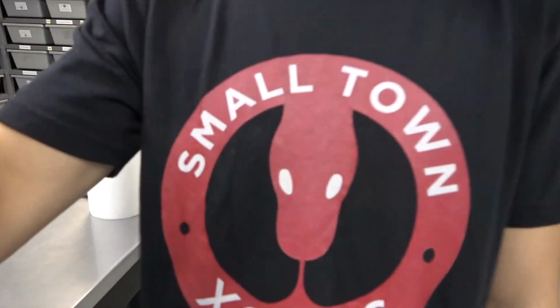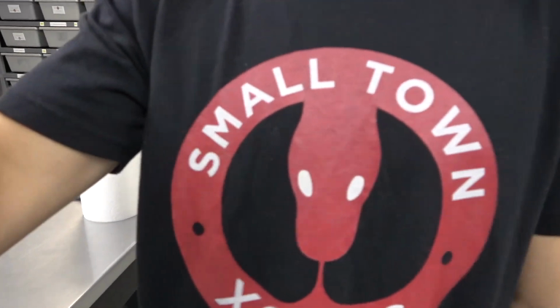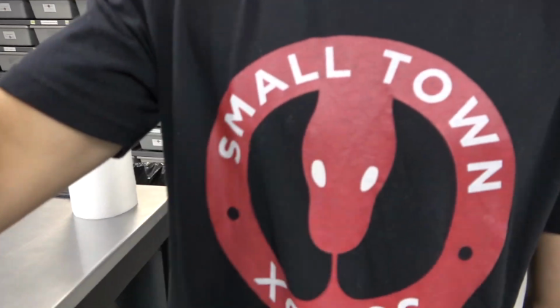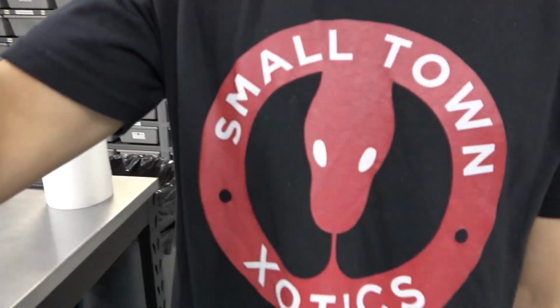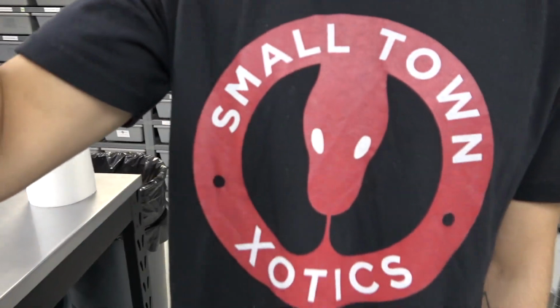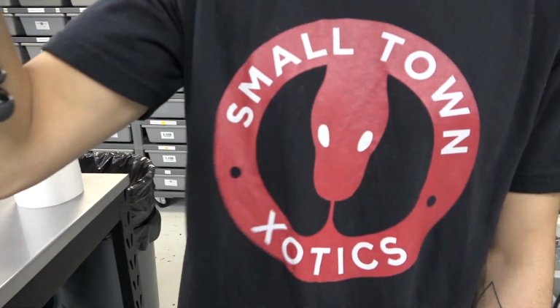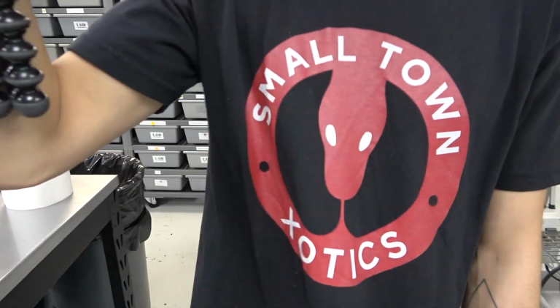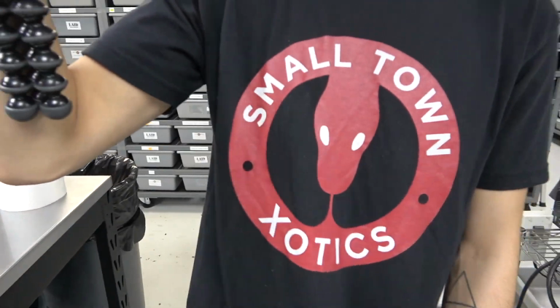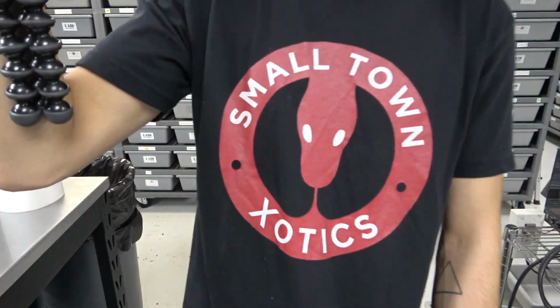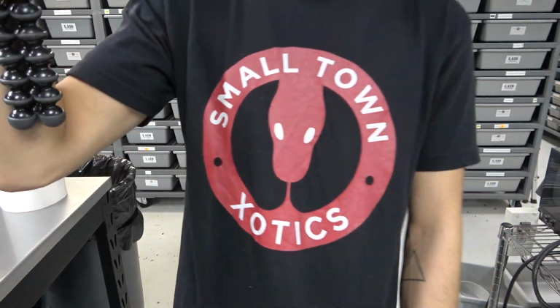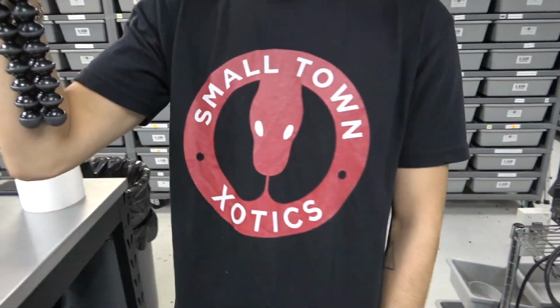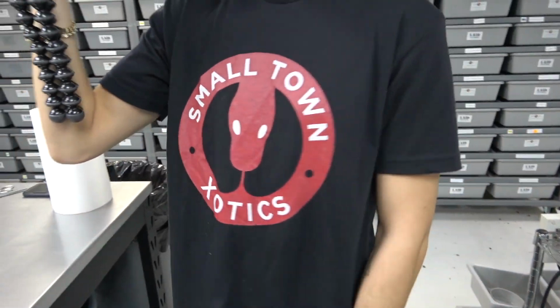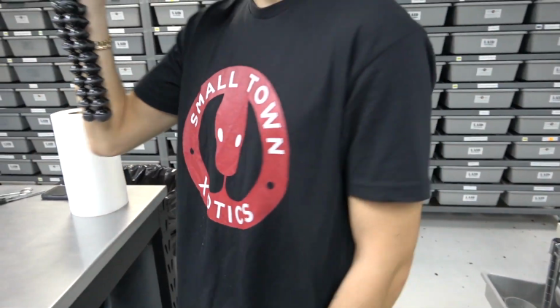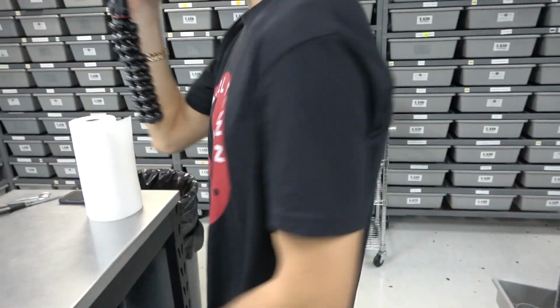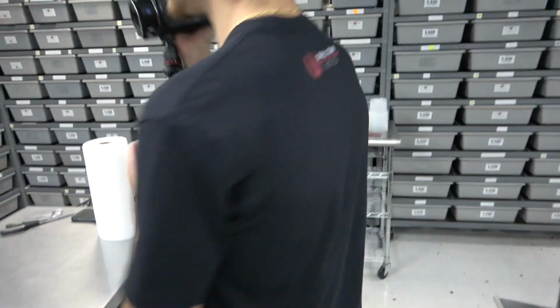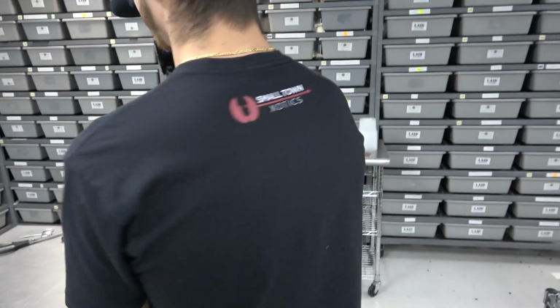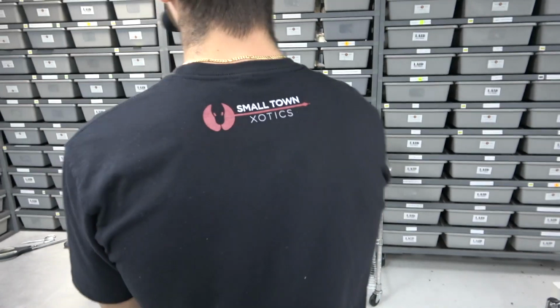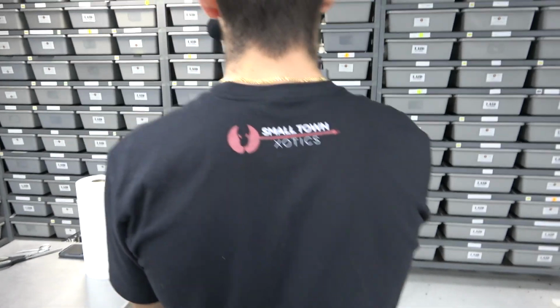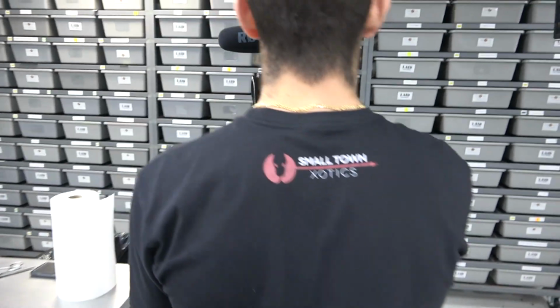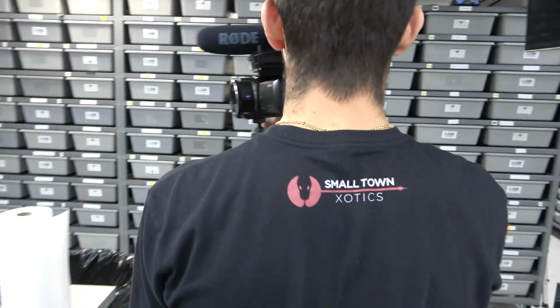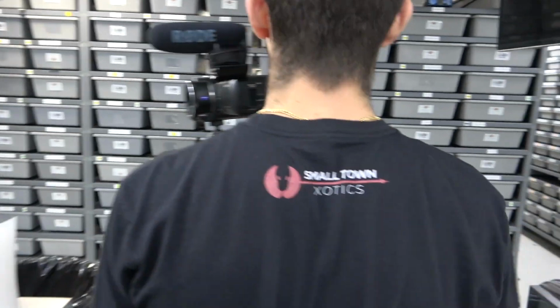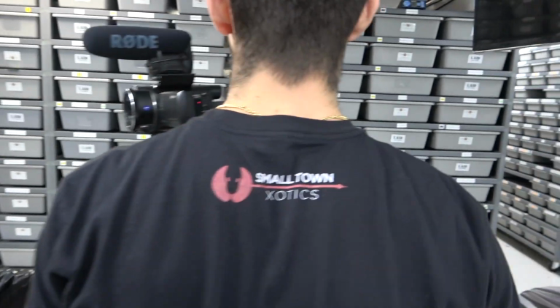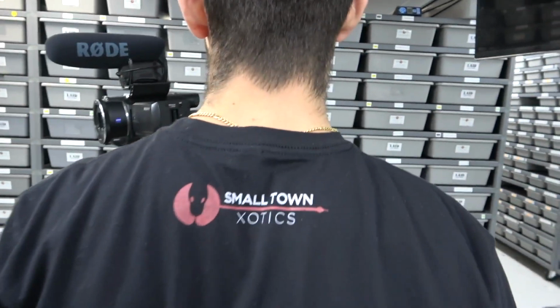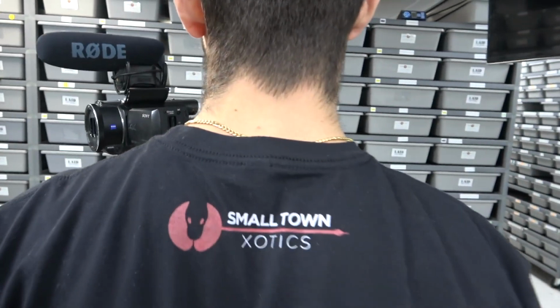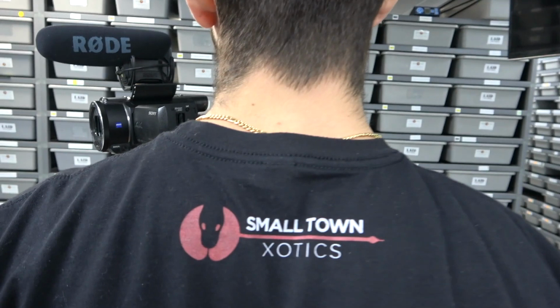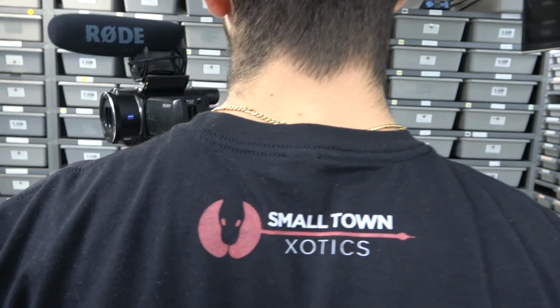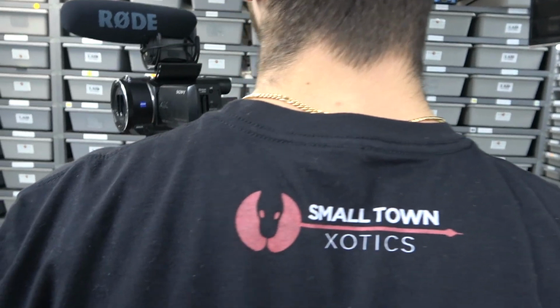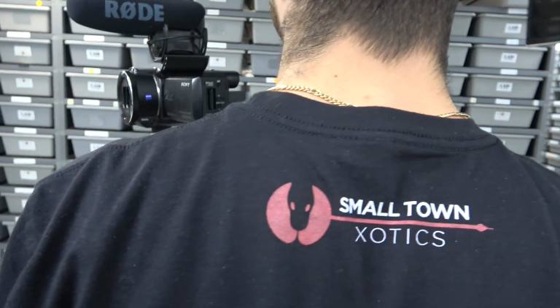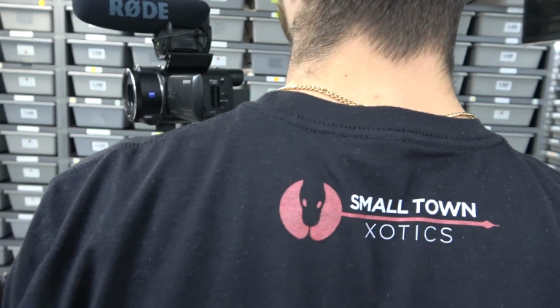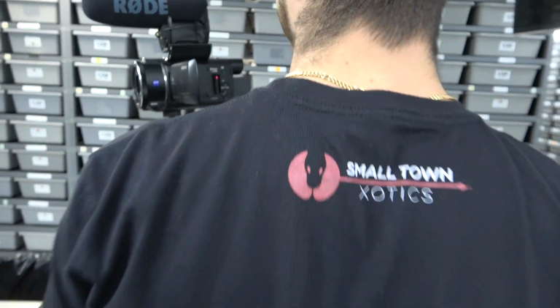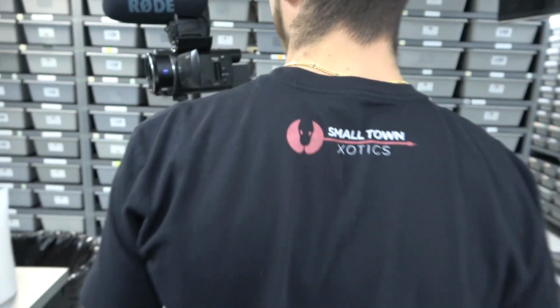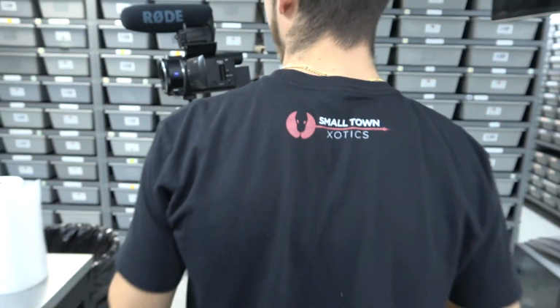We've got Small Town Exotics here. Shane's not slacking. Nope. Perfect.